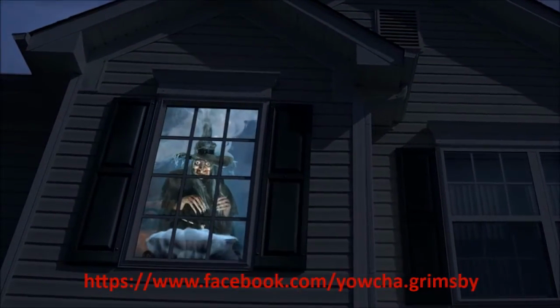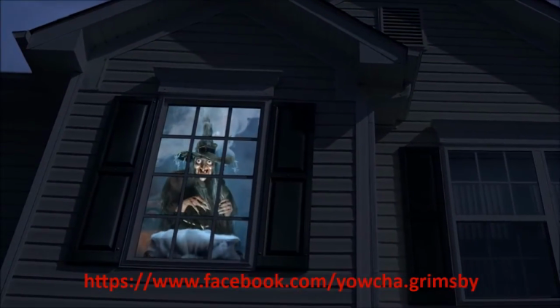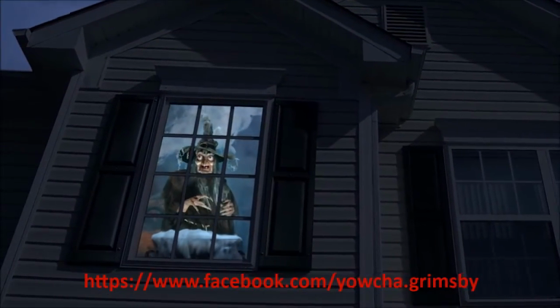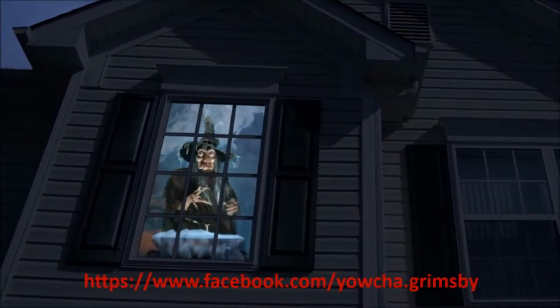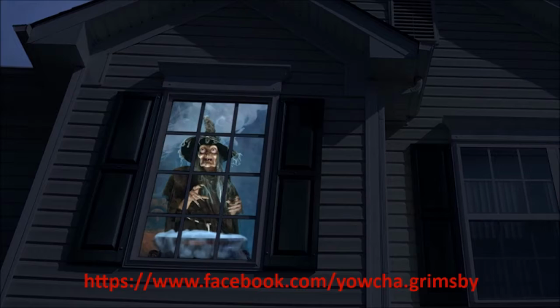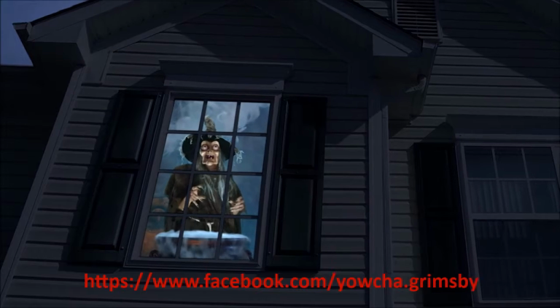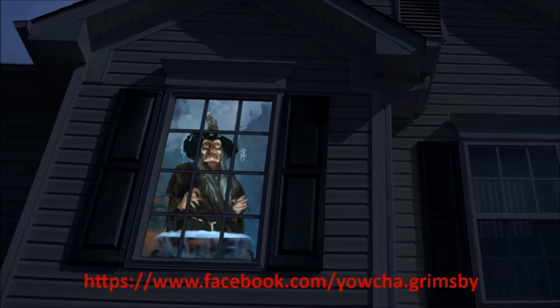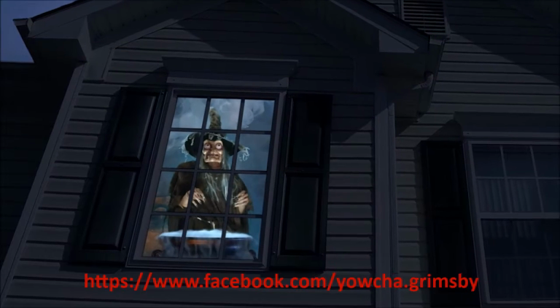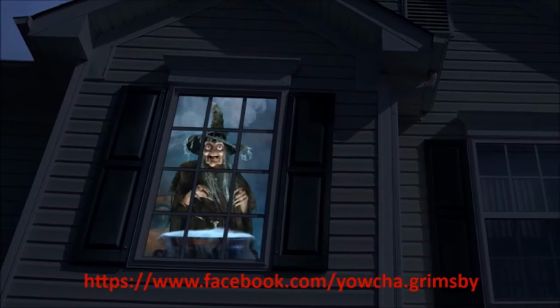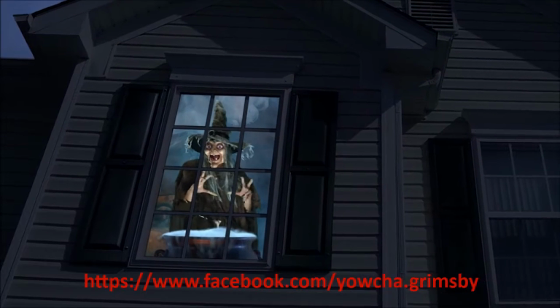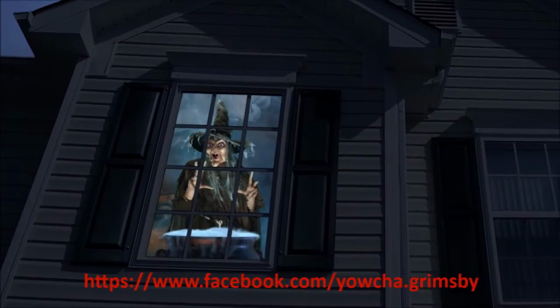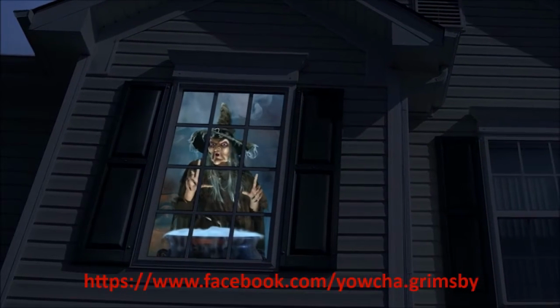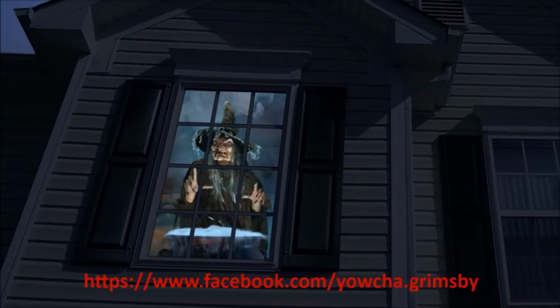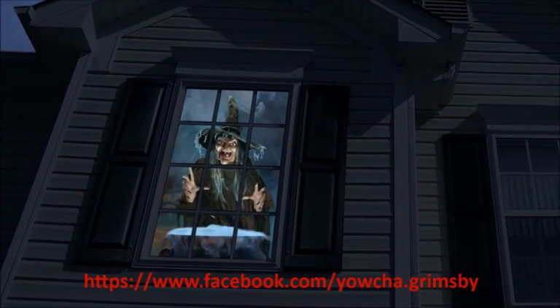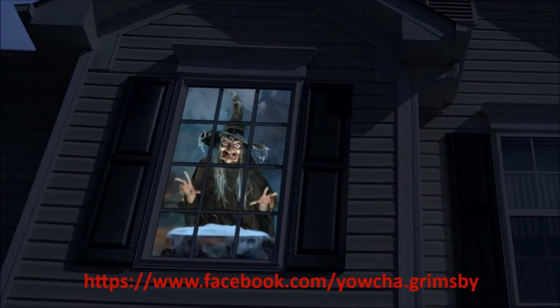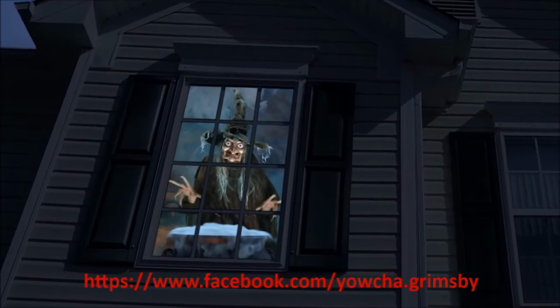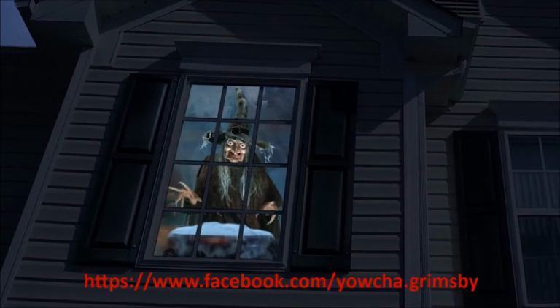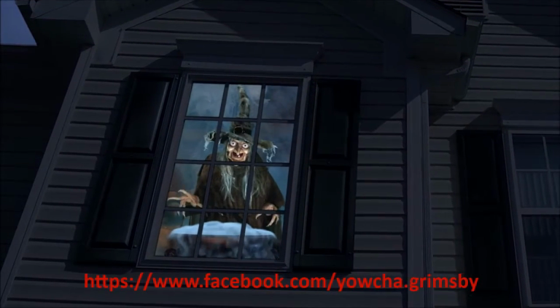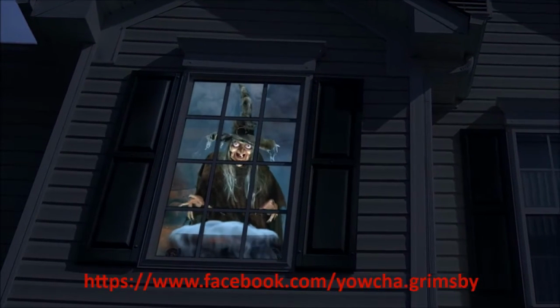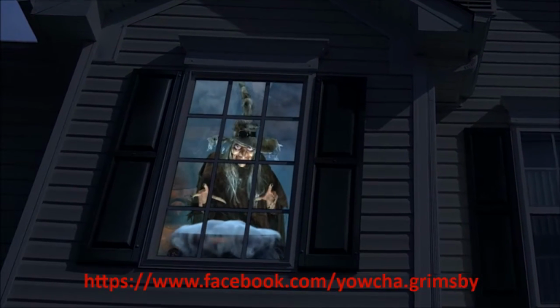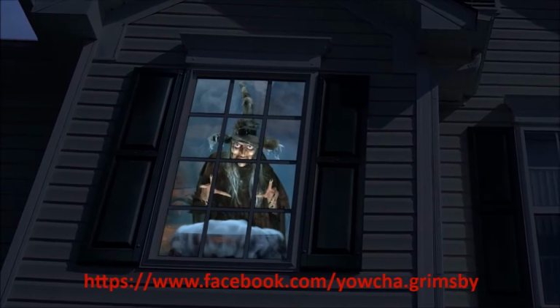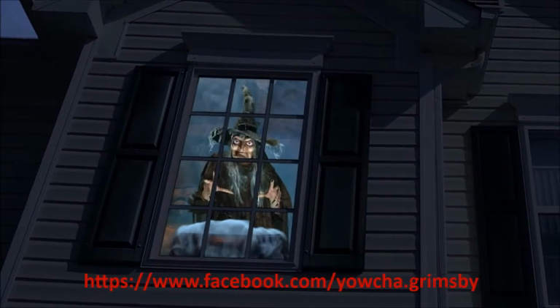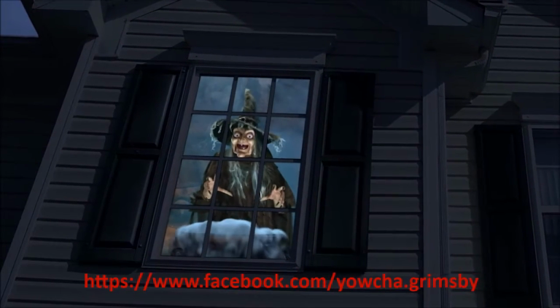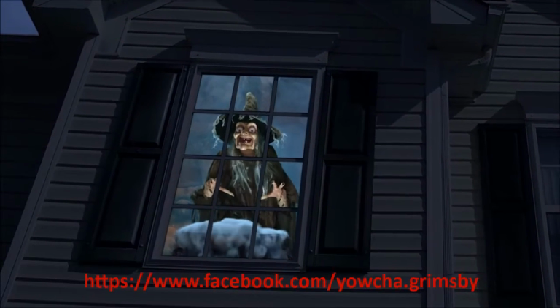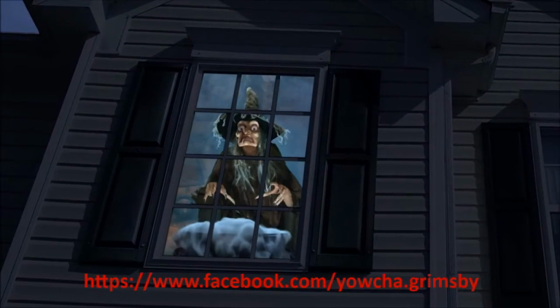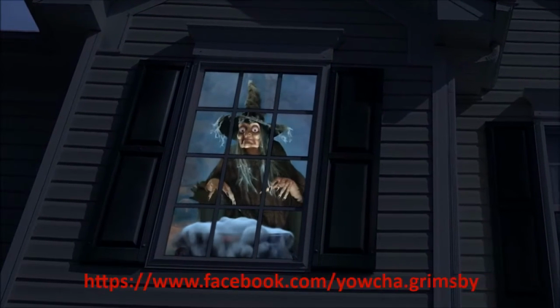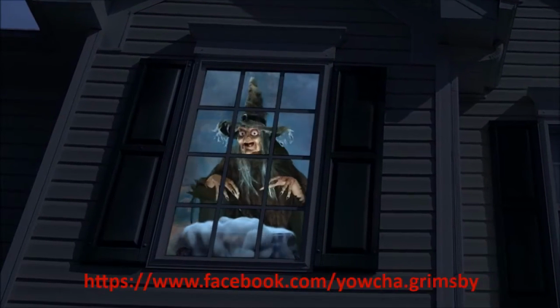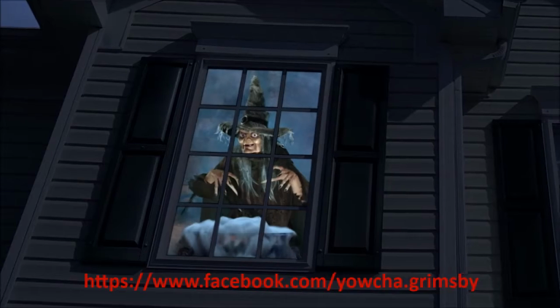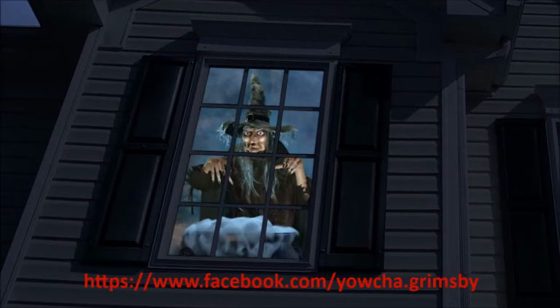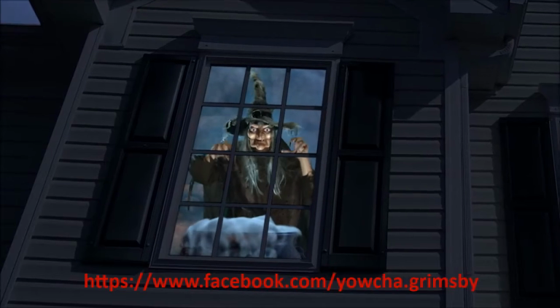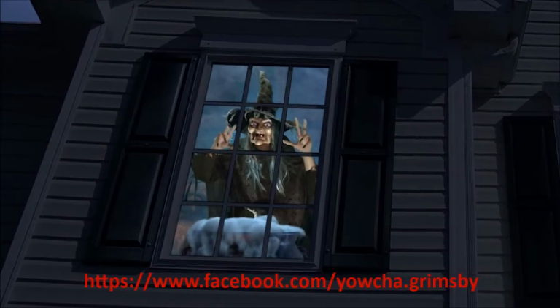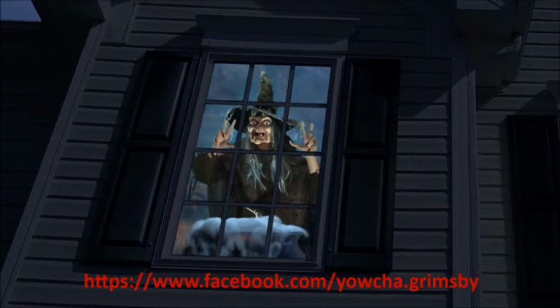Tonight, tonight is Halloween, and I'm prepared to make you scream.